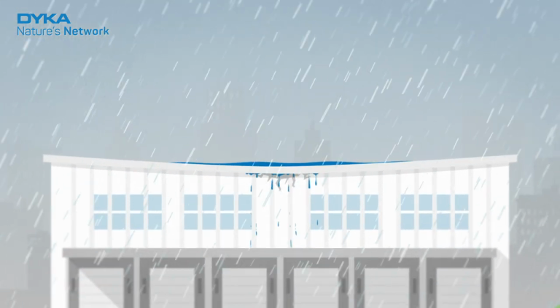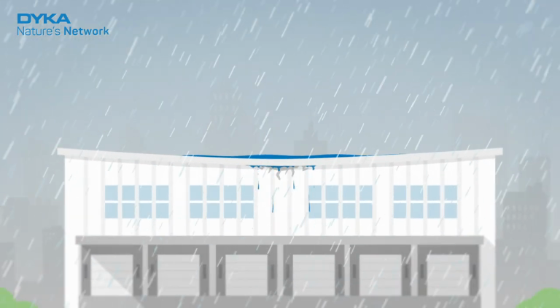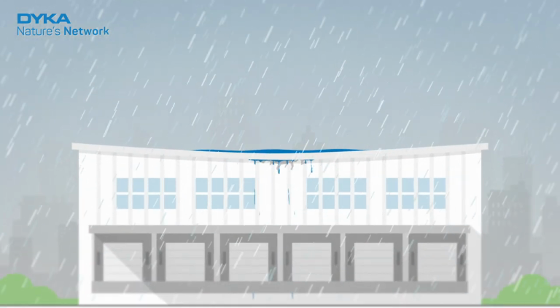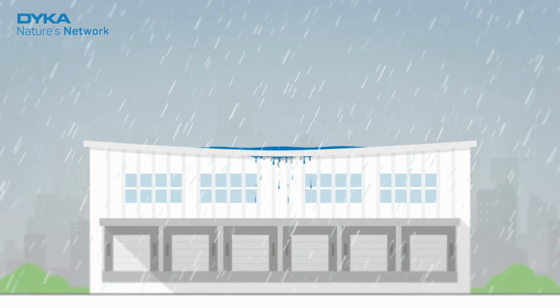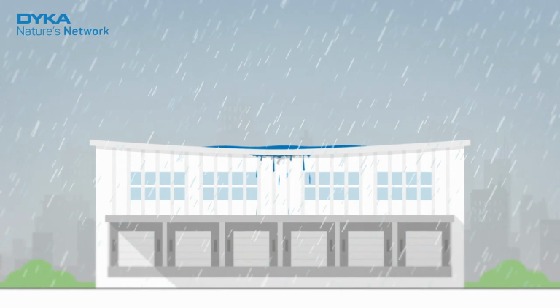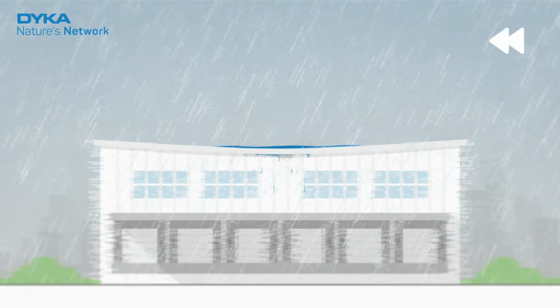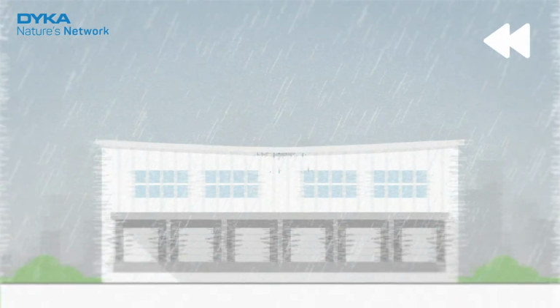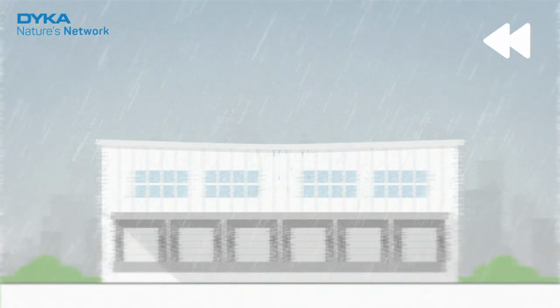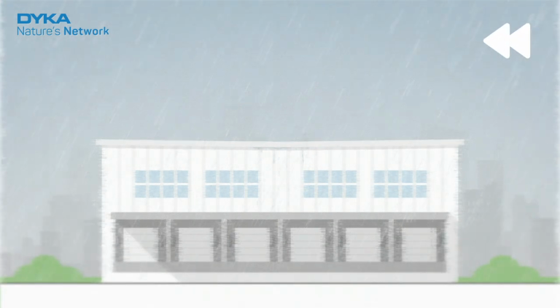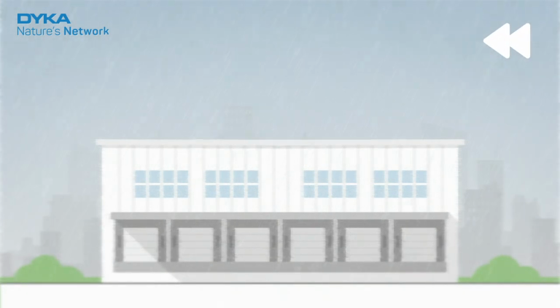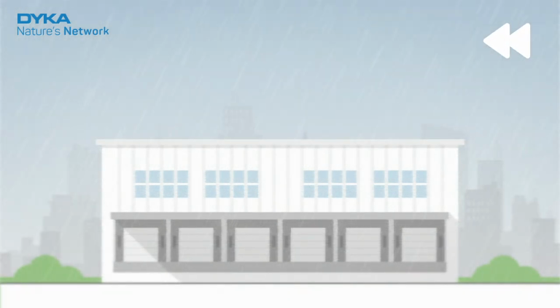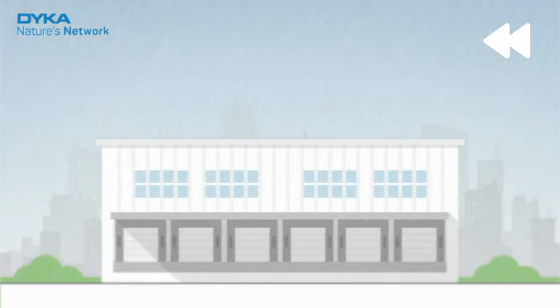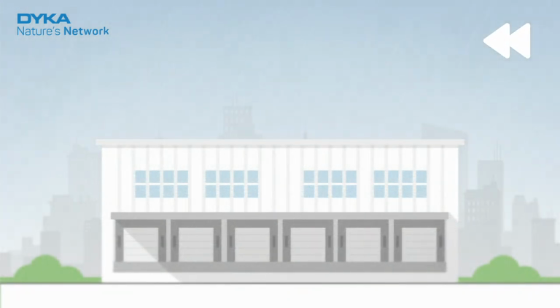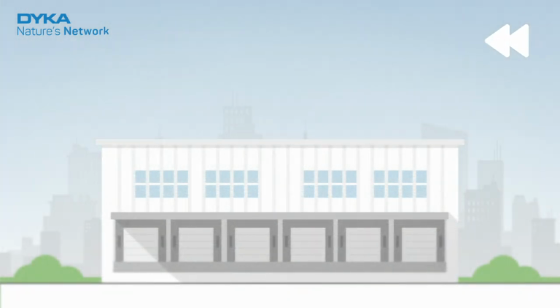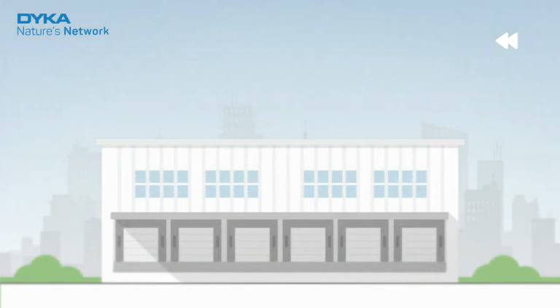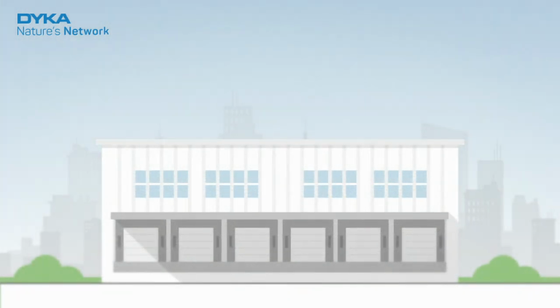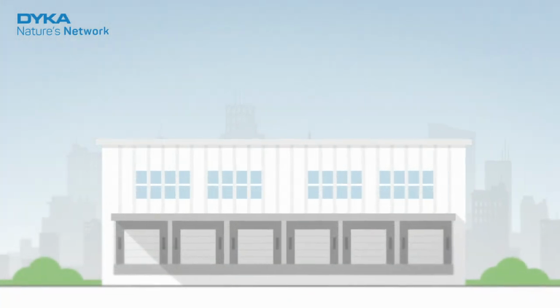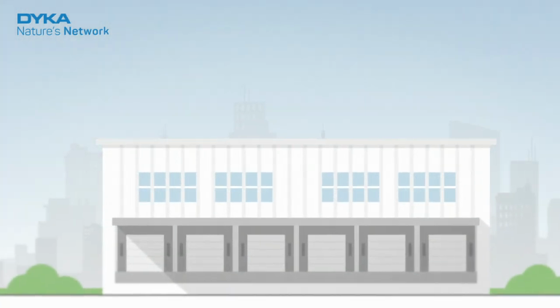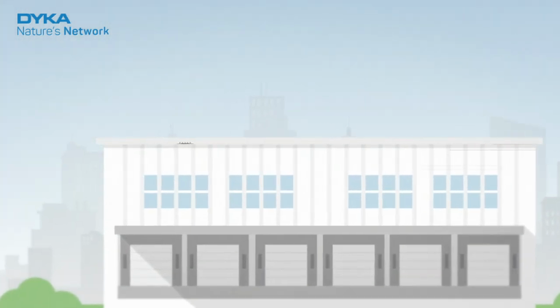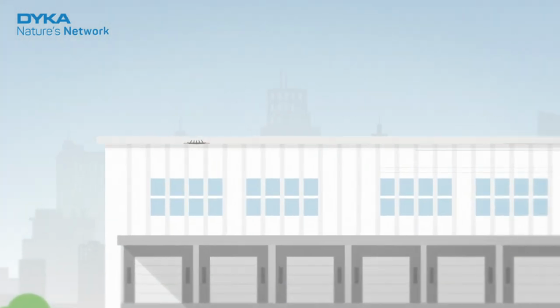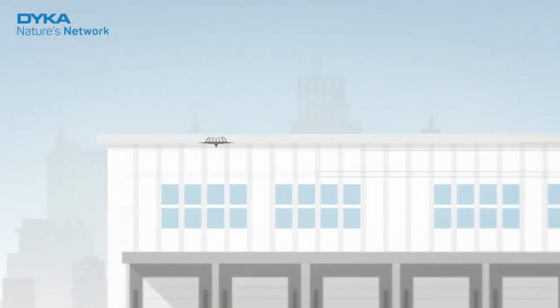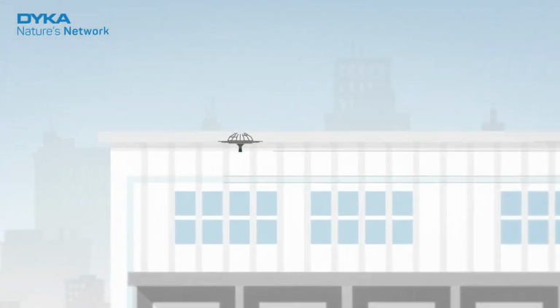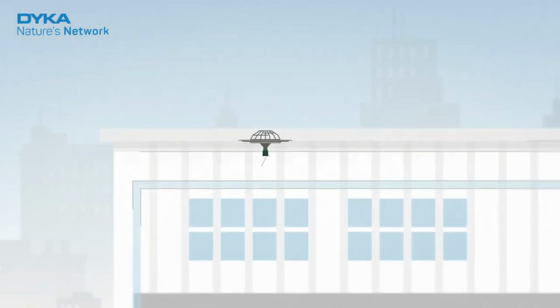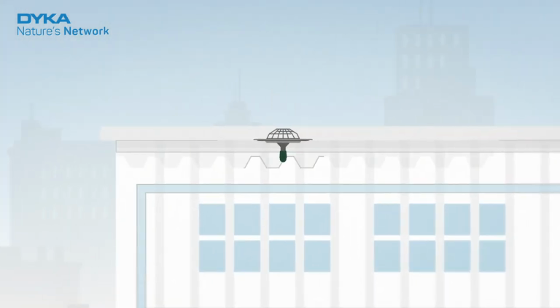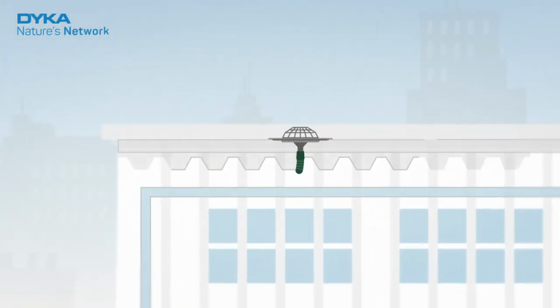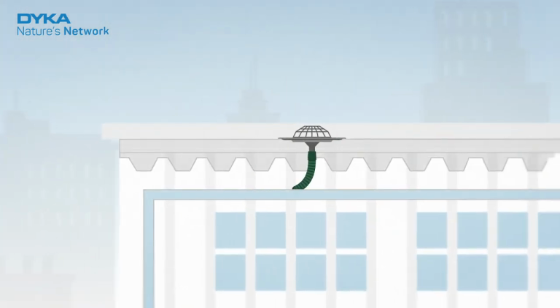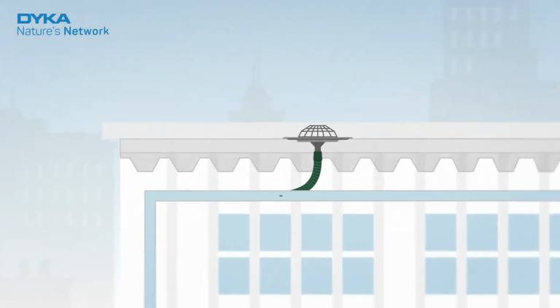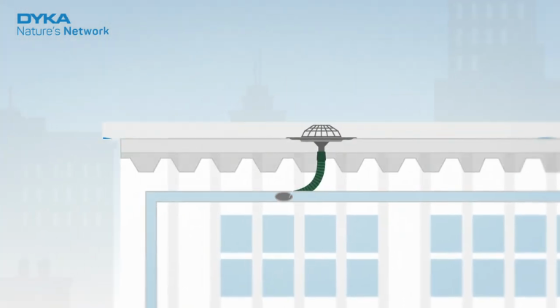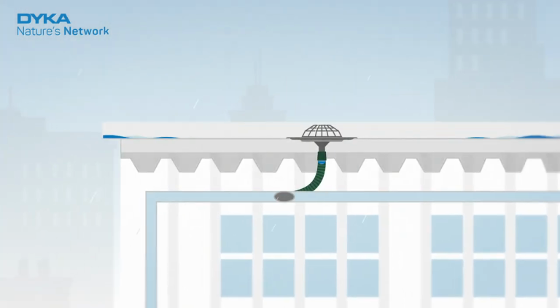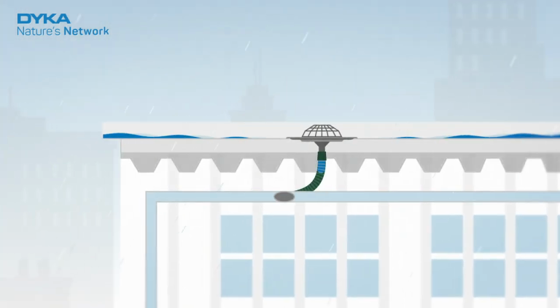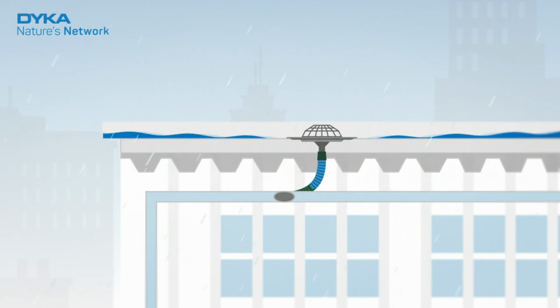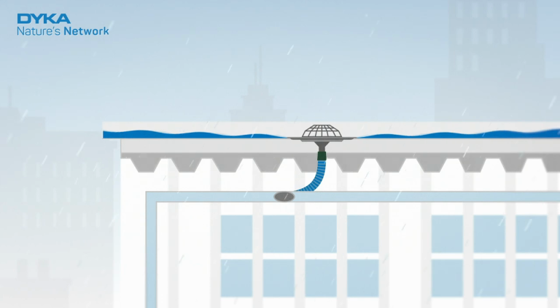The good news is you can prevent this. Dica's VacuRain drains the roof quickly and thoroughly.